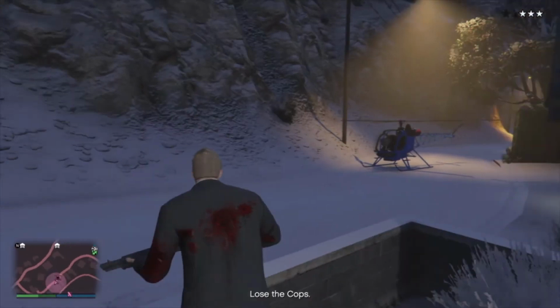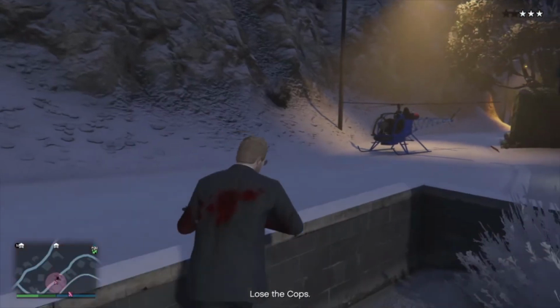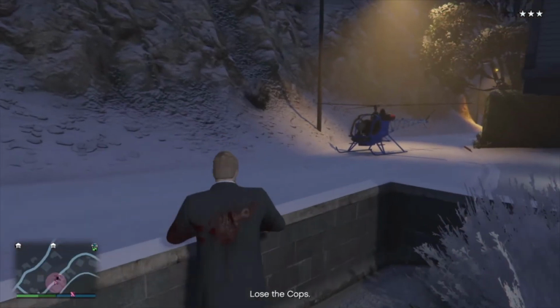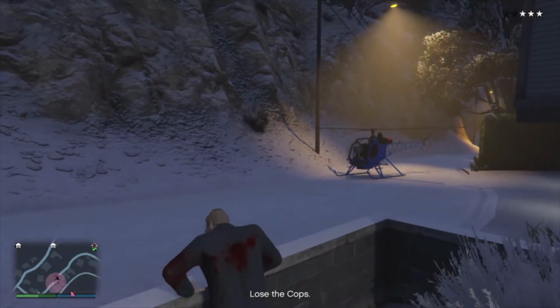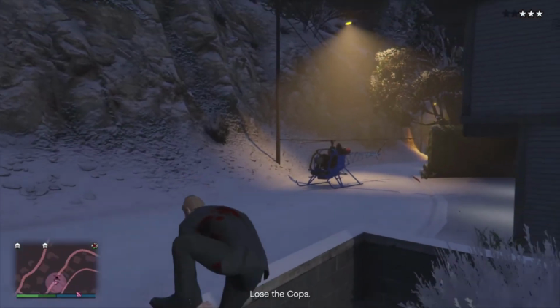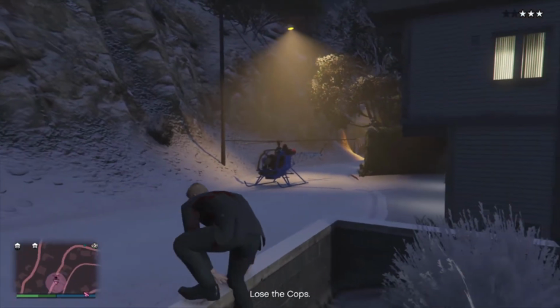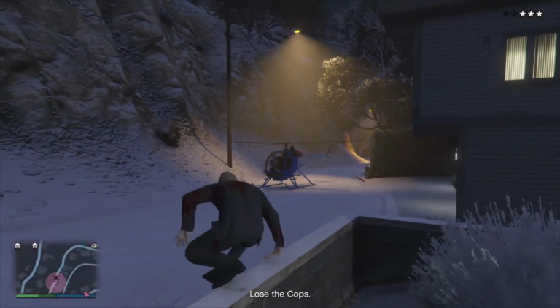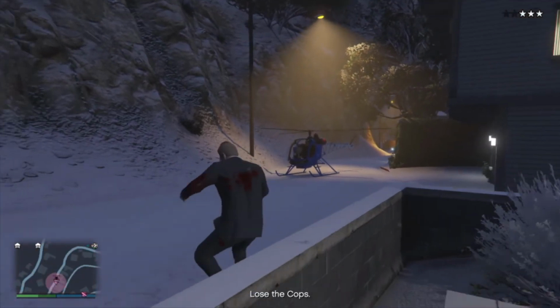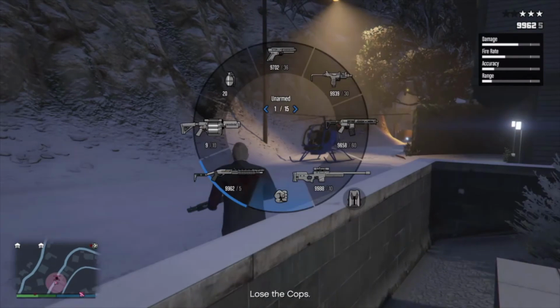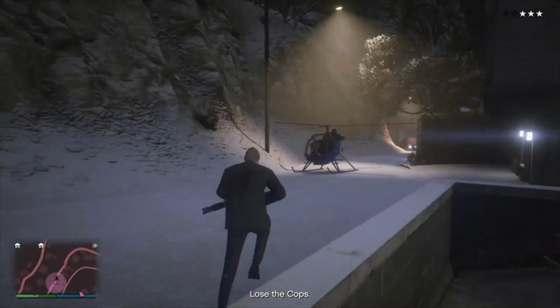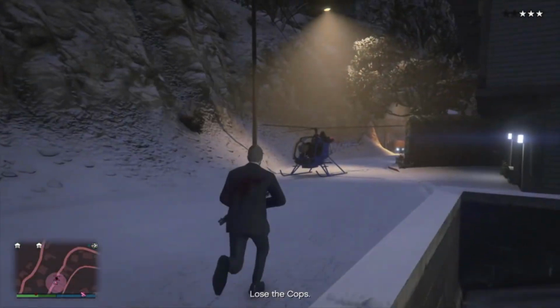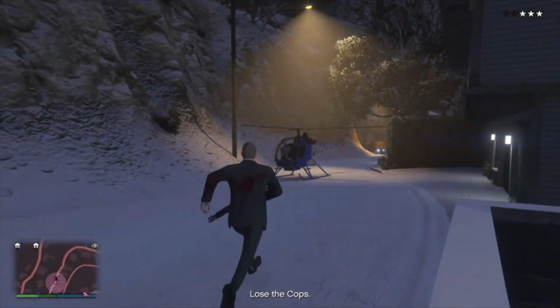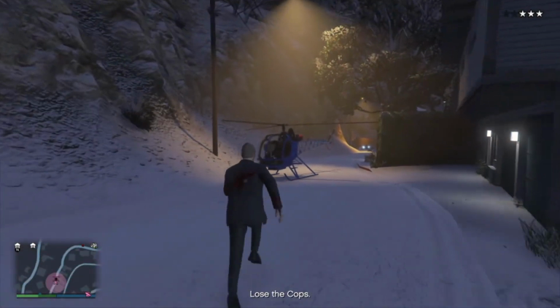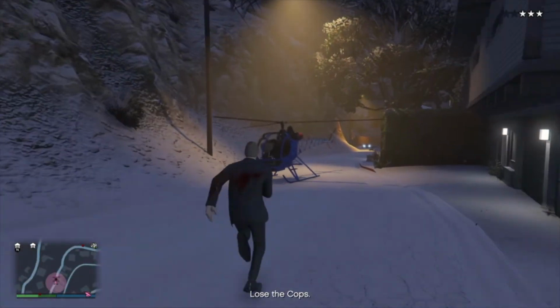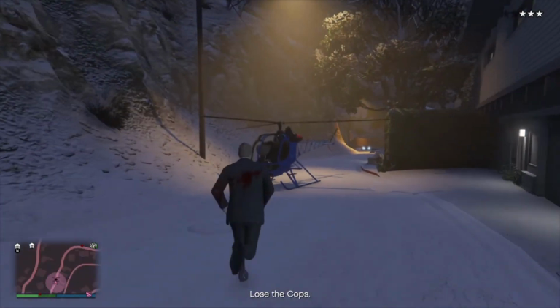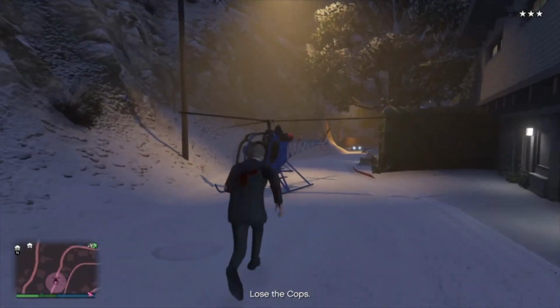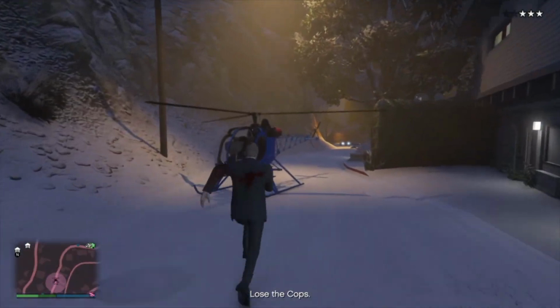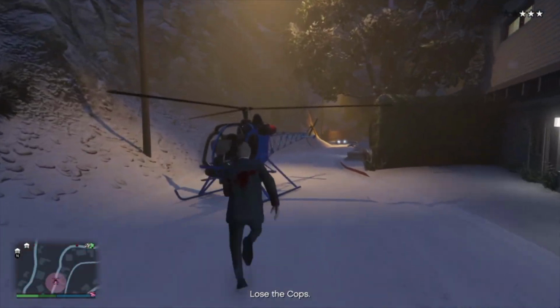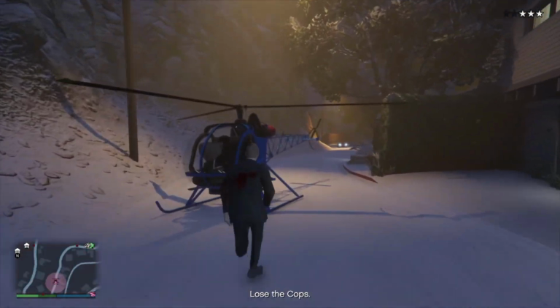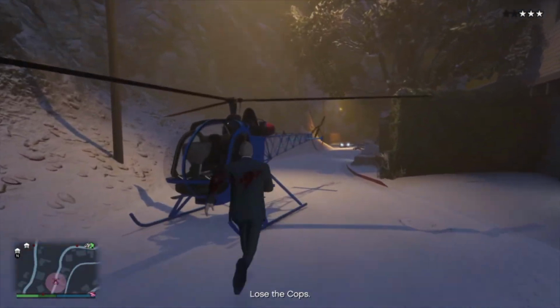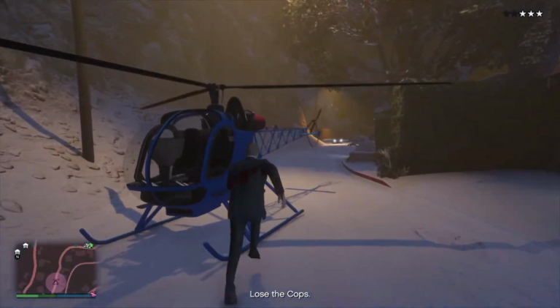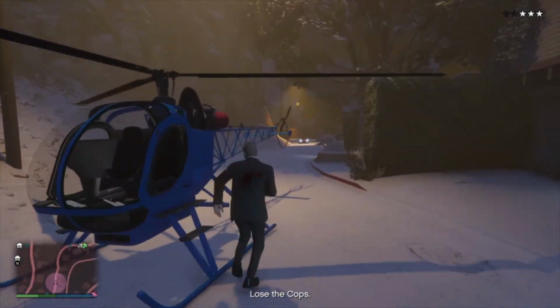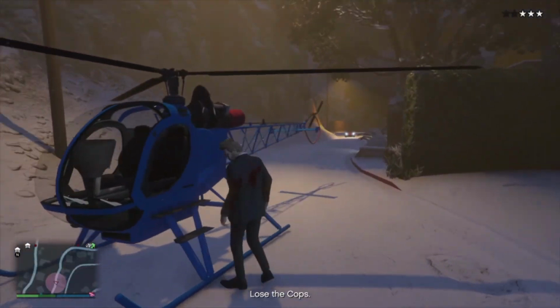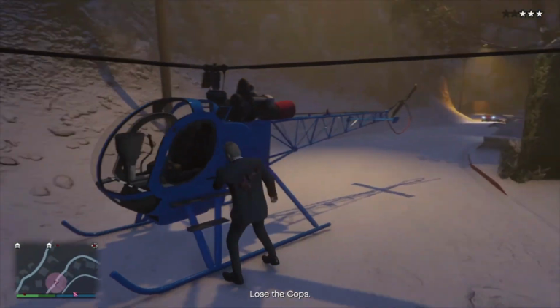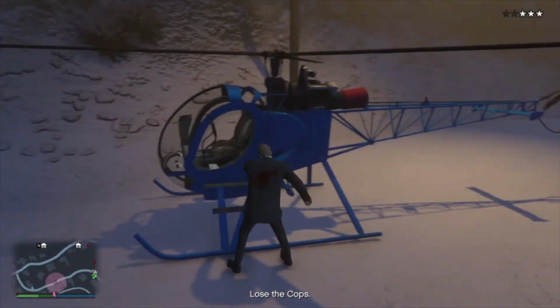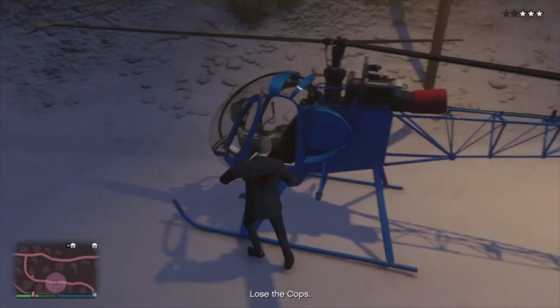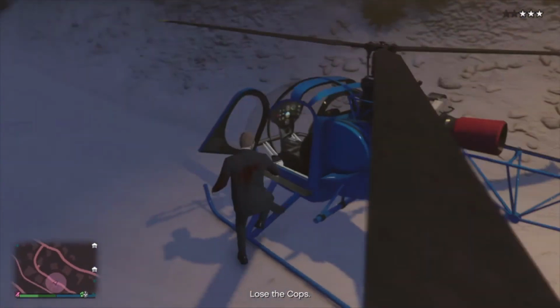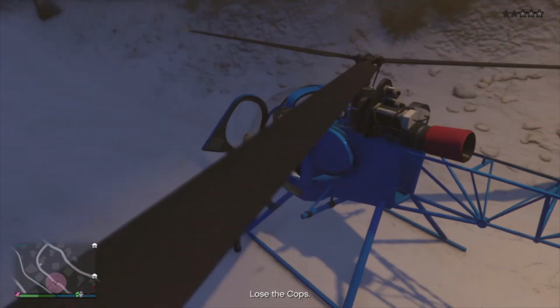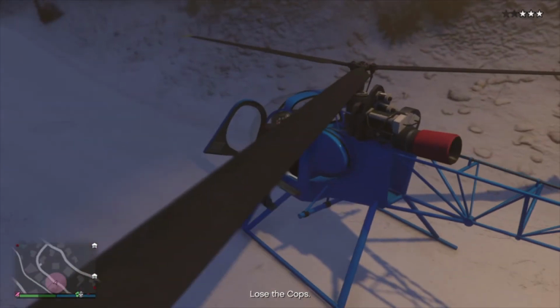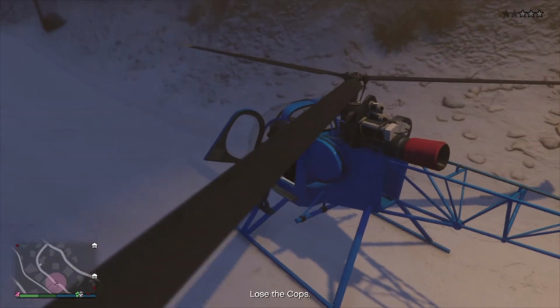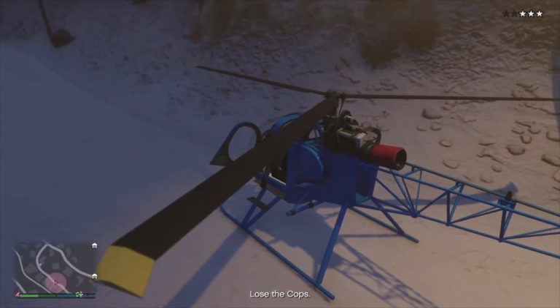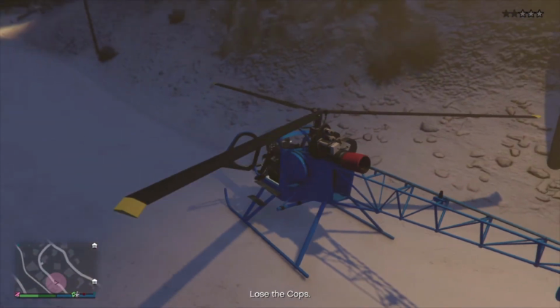Once all those guys are dead, you want to head upstairs and head out of the house. Once you're out of the house, I have my helicopter here so I just jump in and fly away. You're going to want to lose the police.